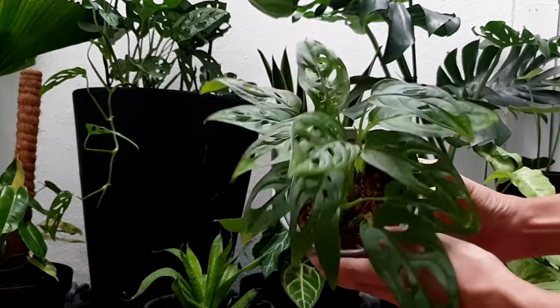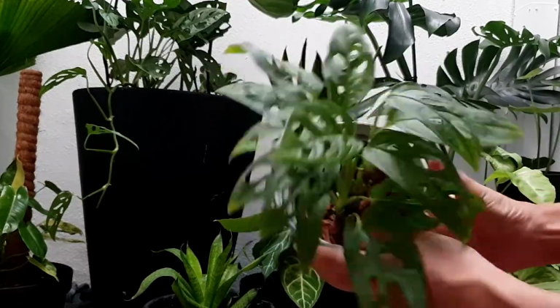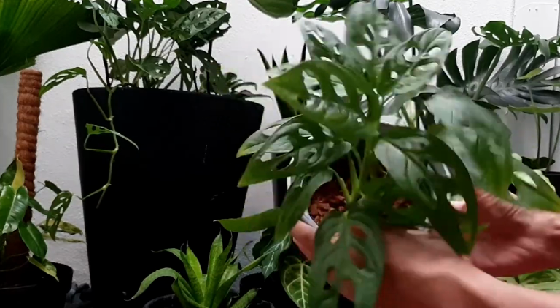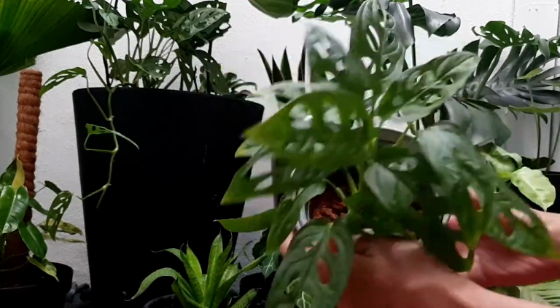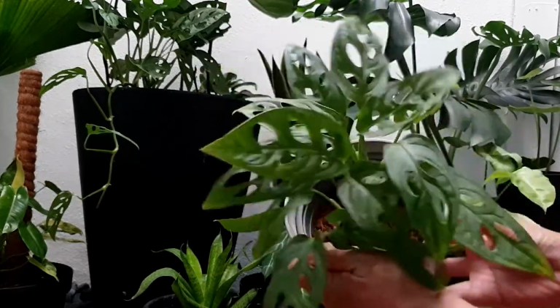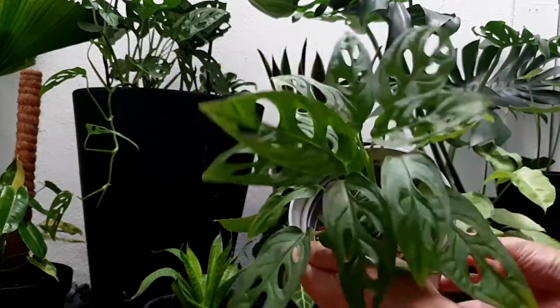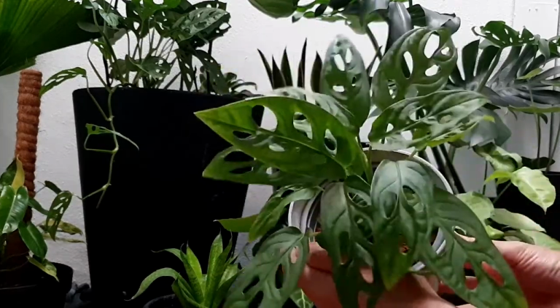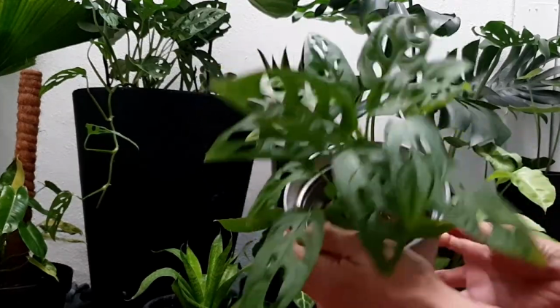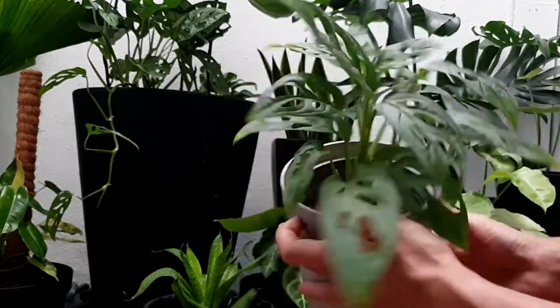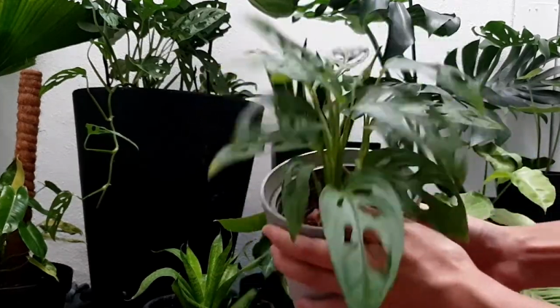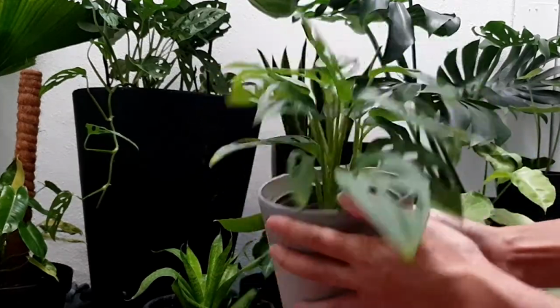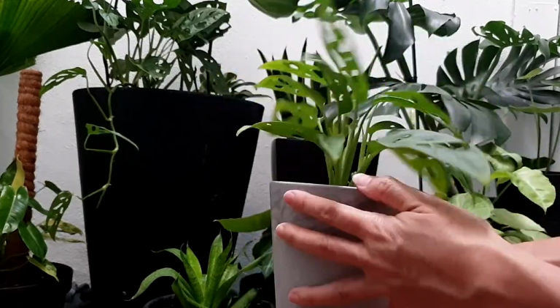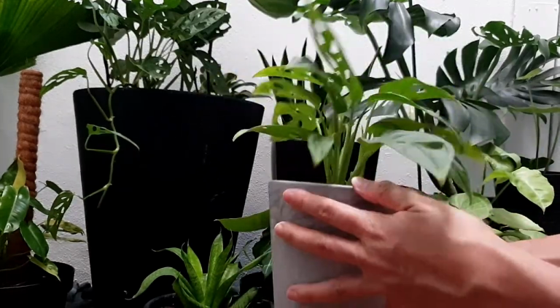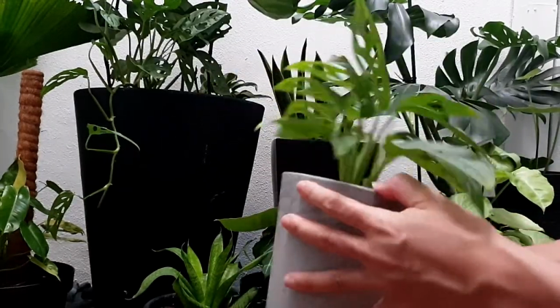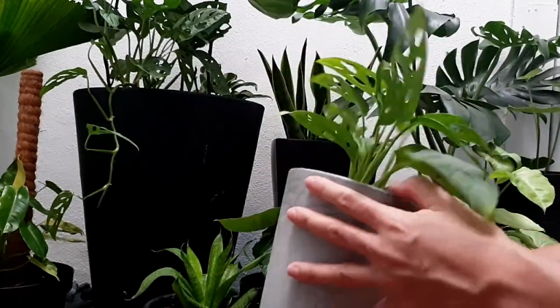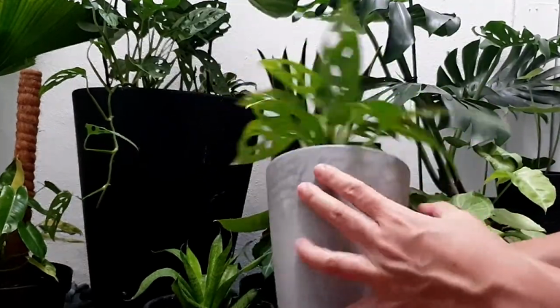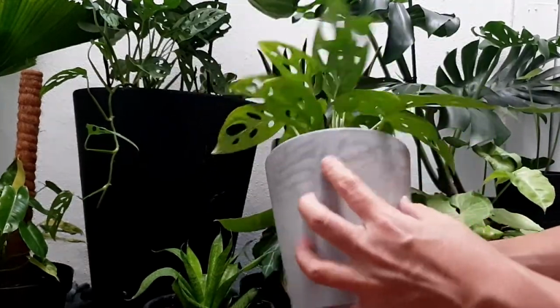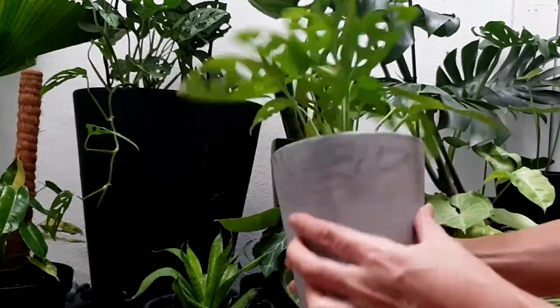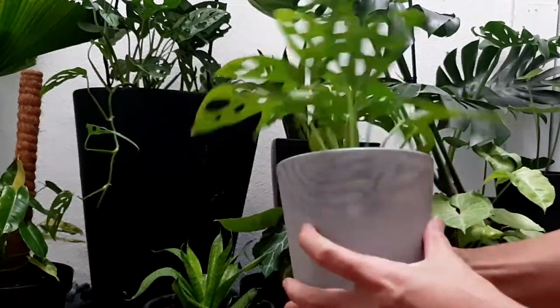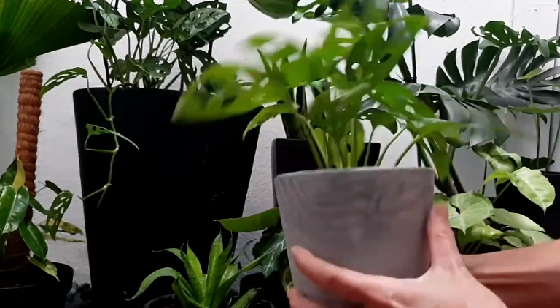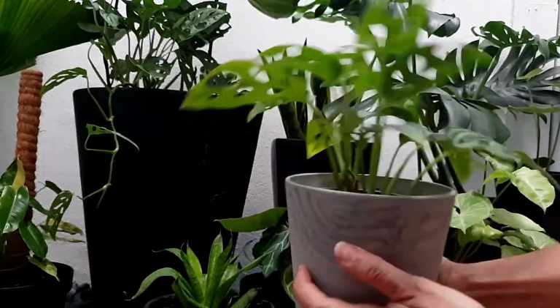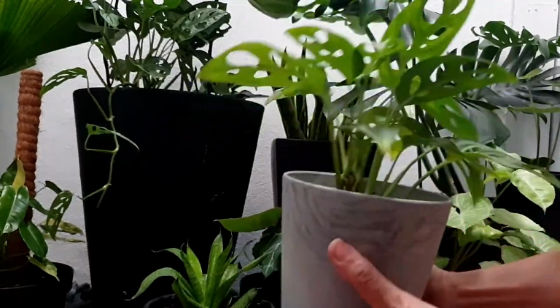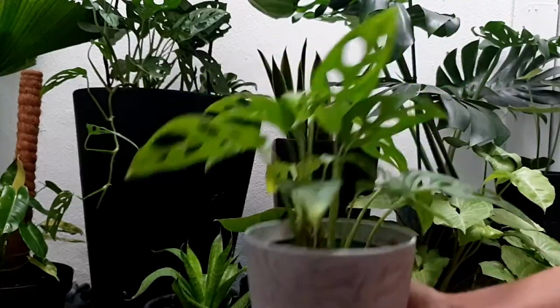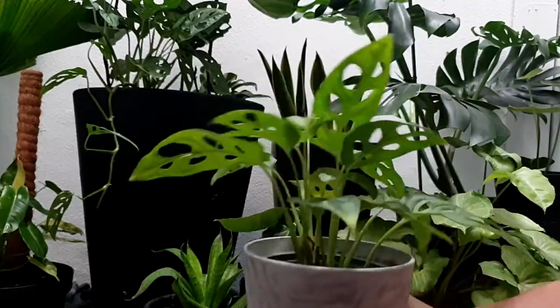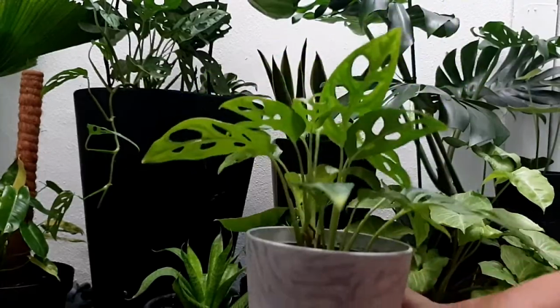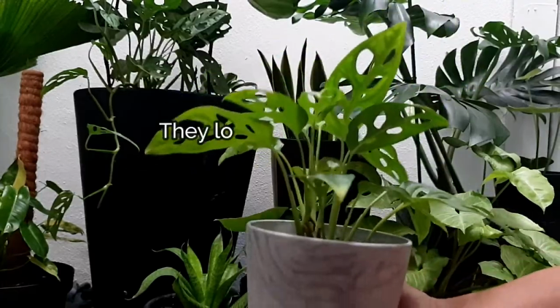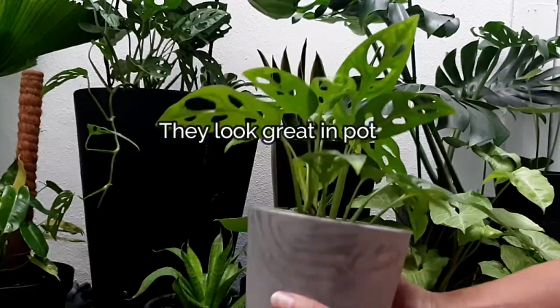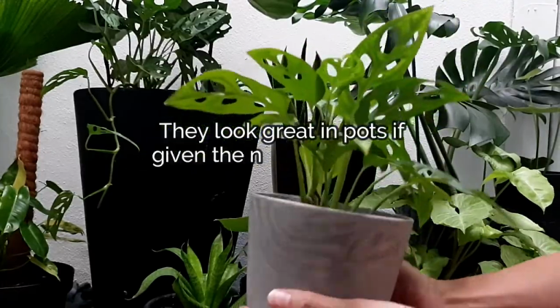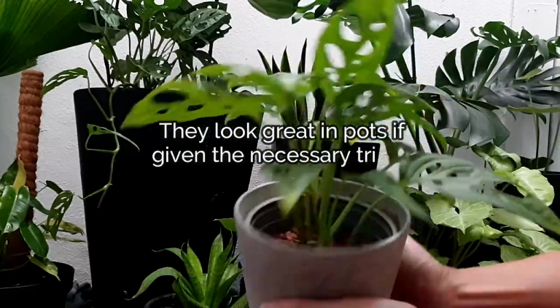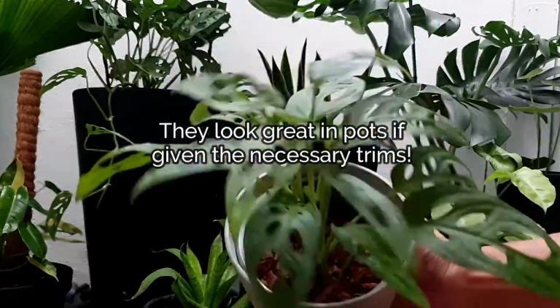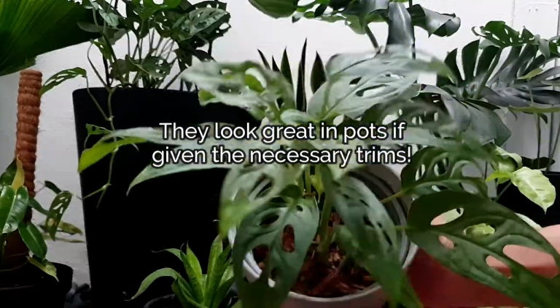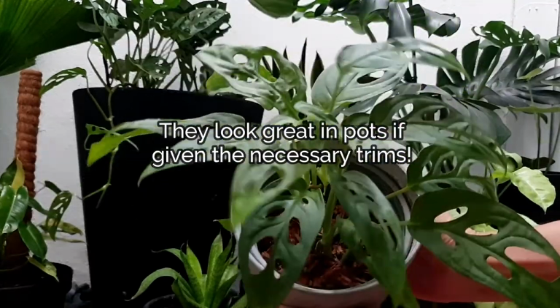Here is an earlier plant which I have propagated — now look how lush and beautiful it is today.